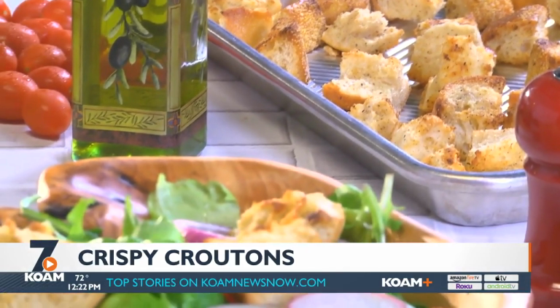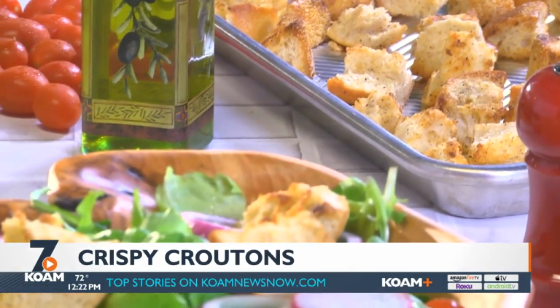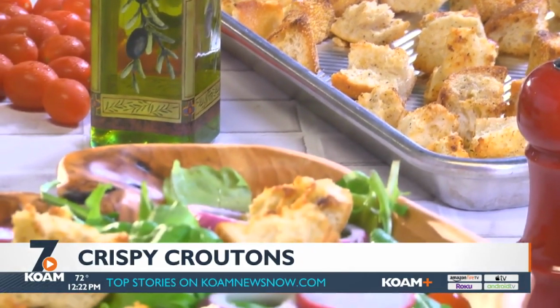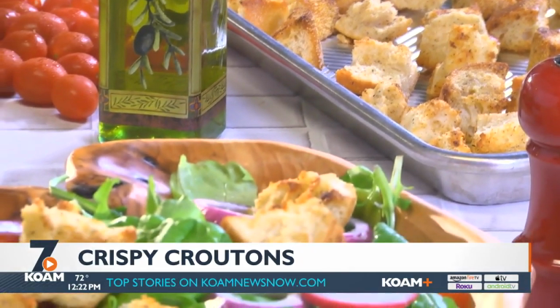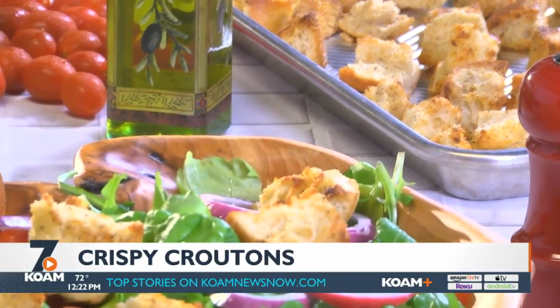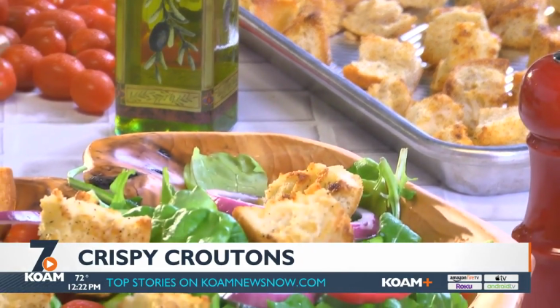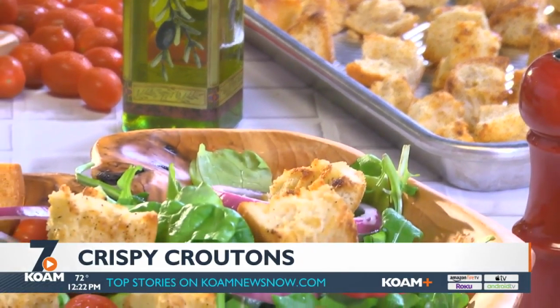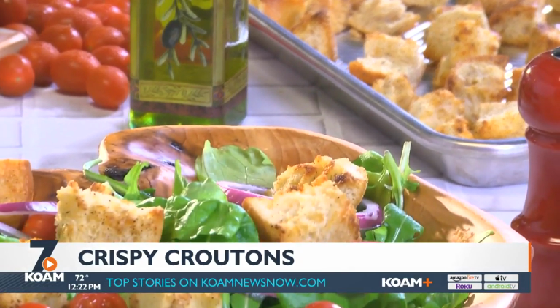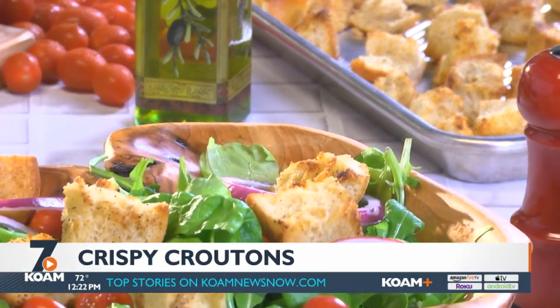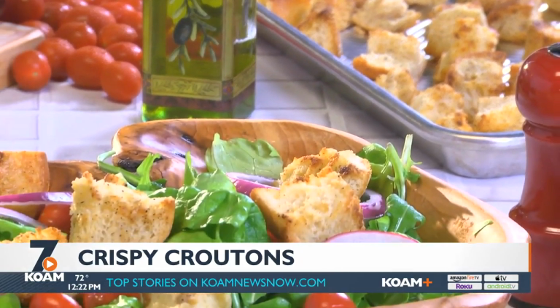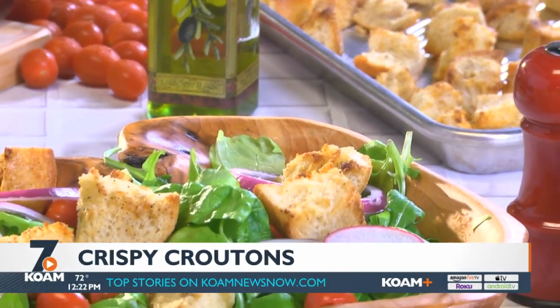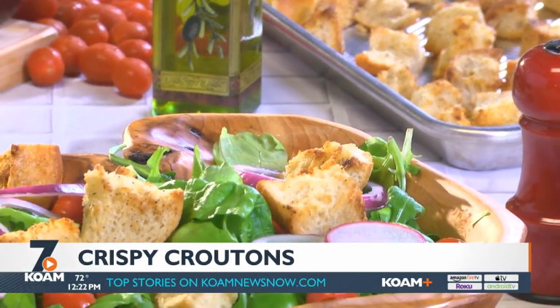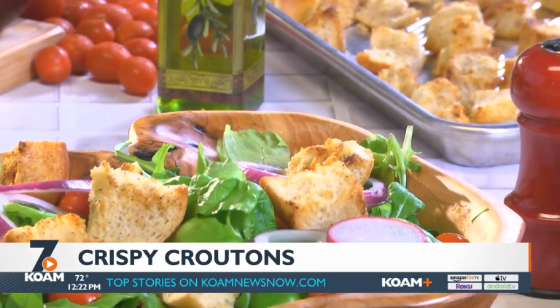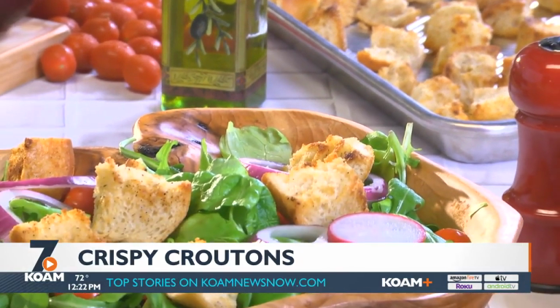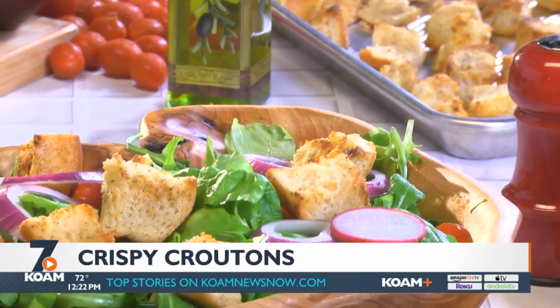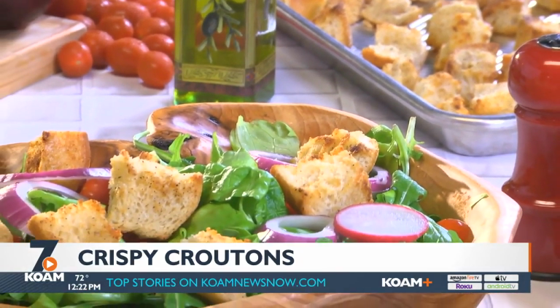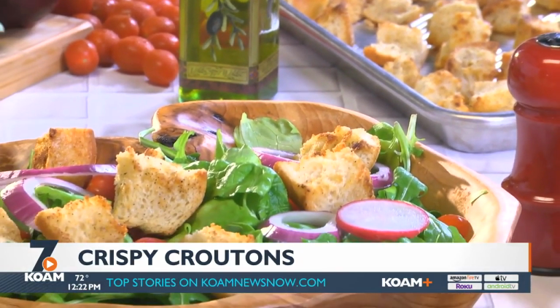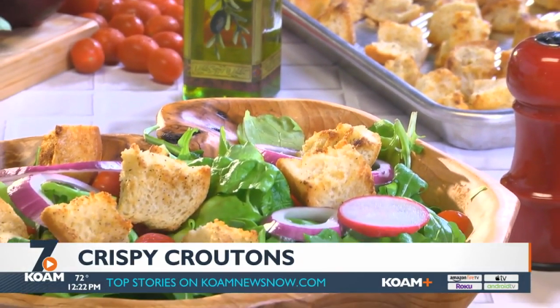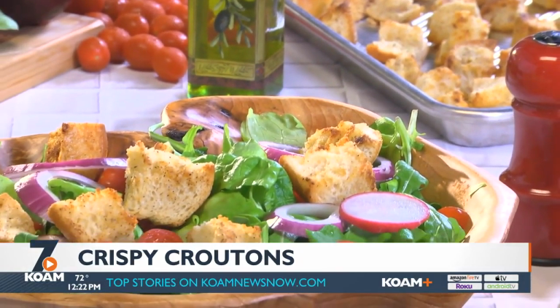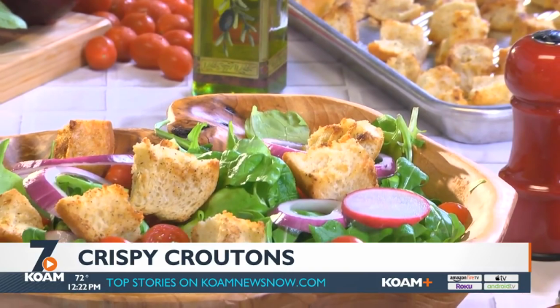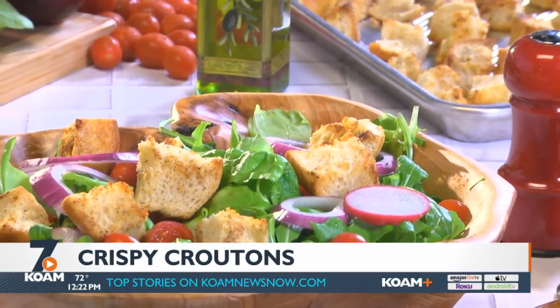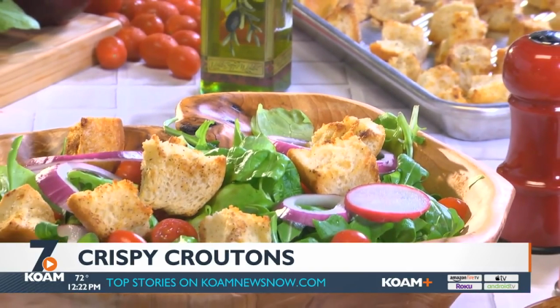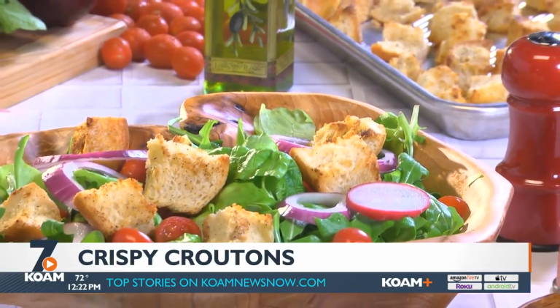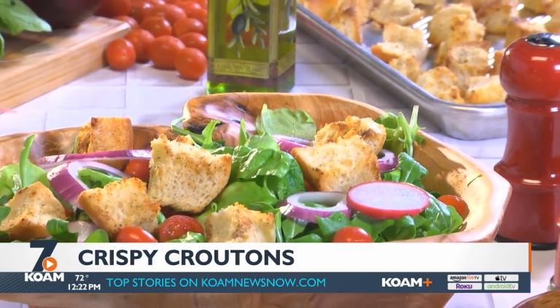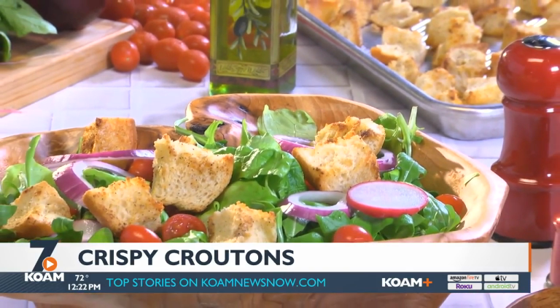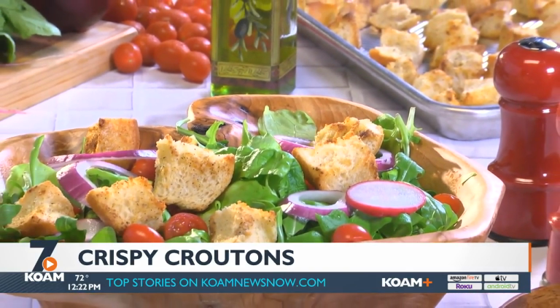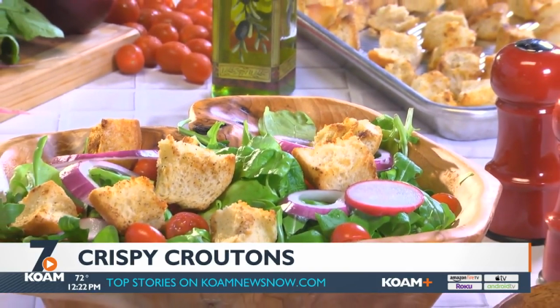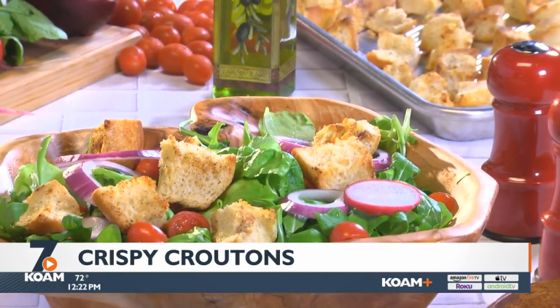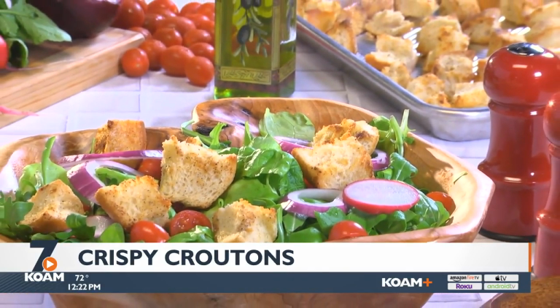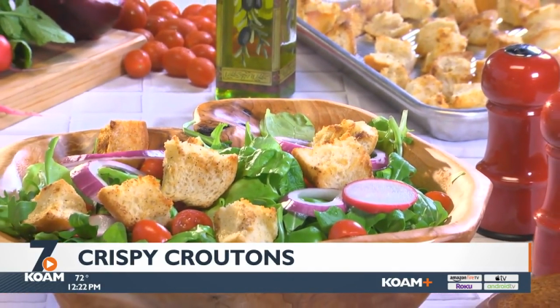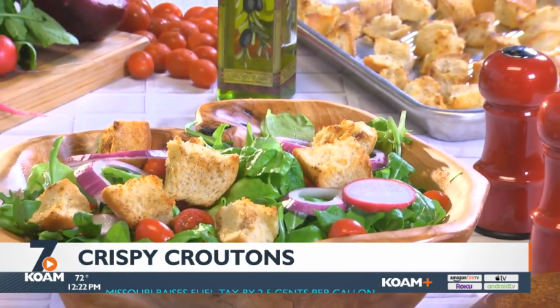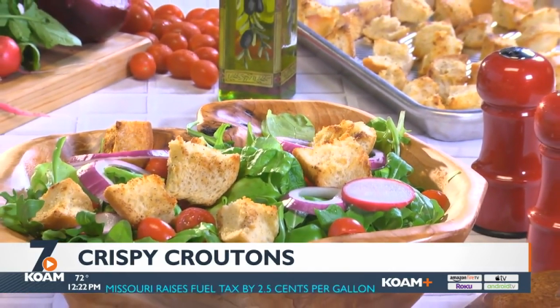And don't forget, these are just as good in a bowl of soup as they are on top of salads.